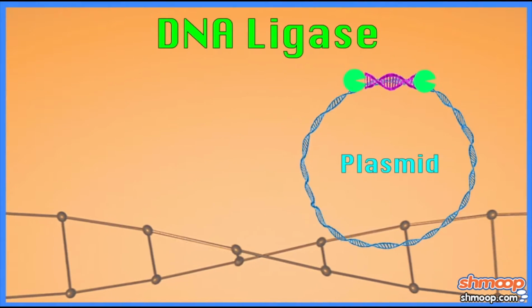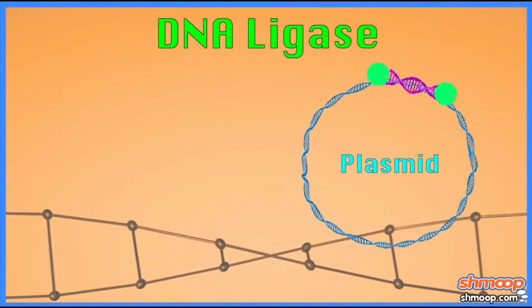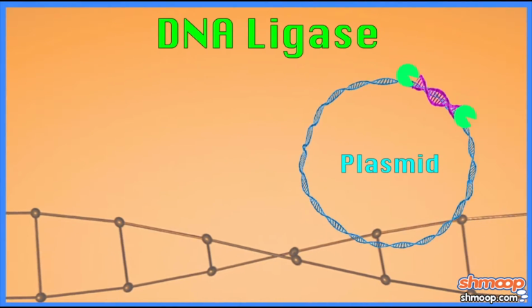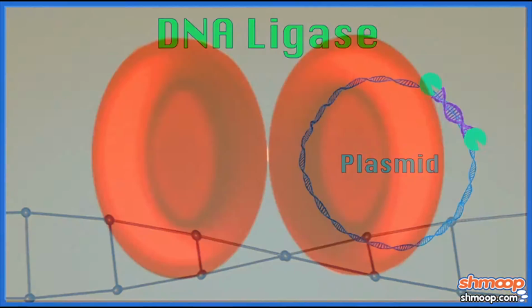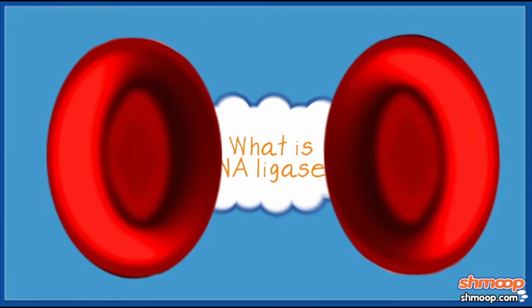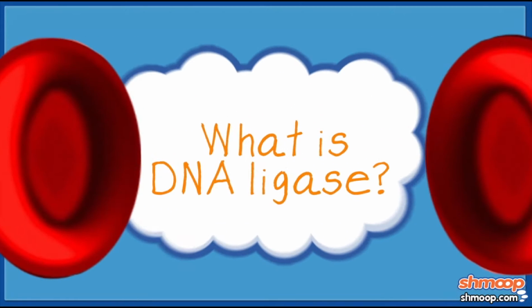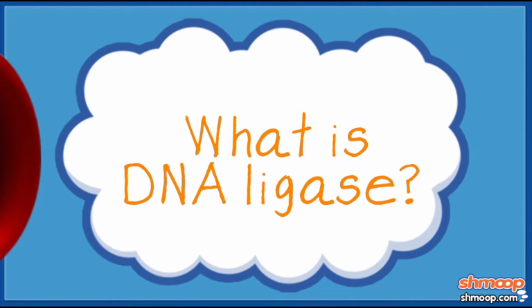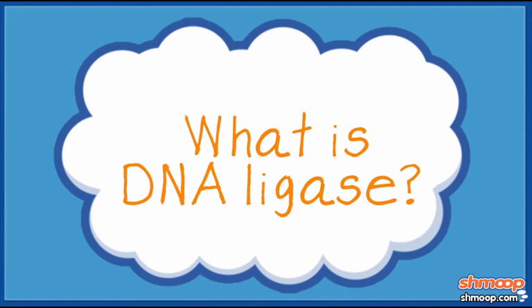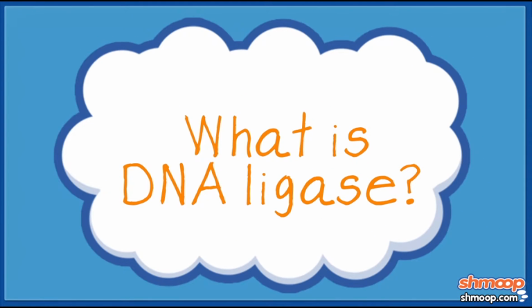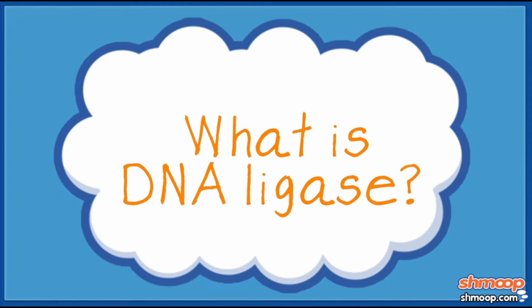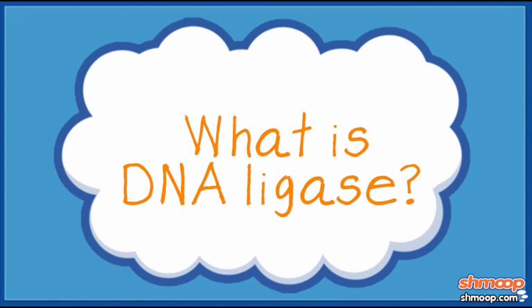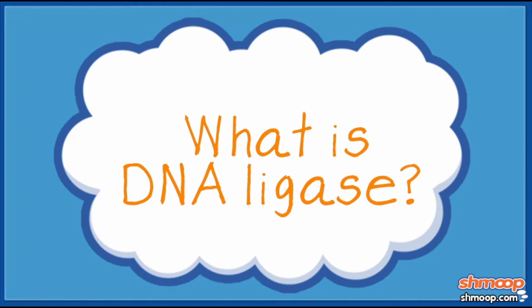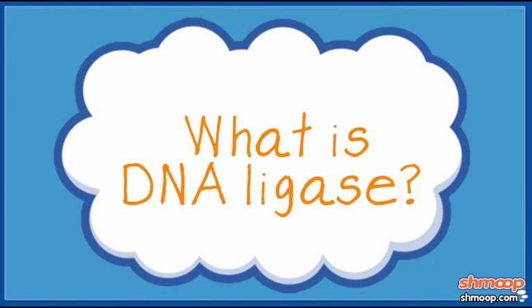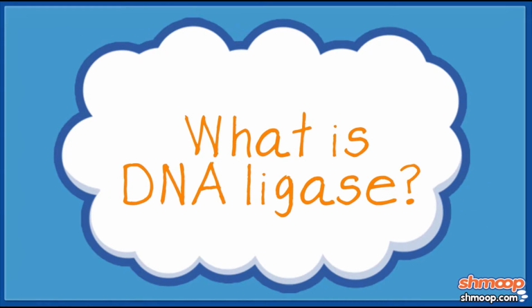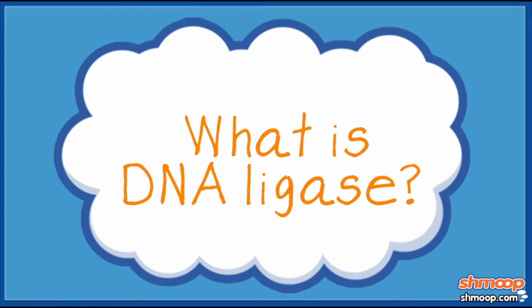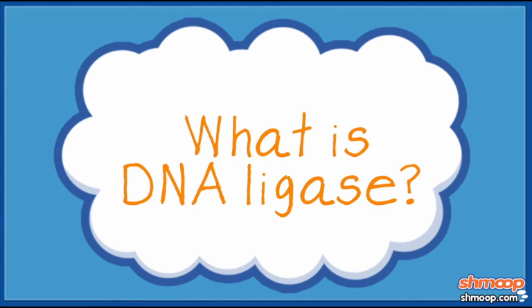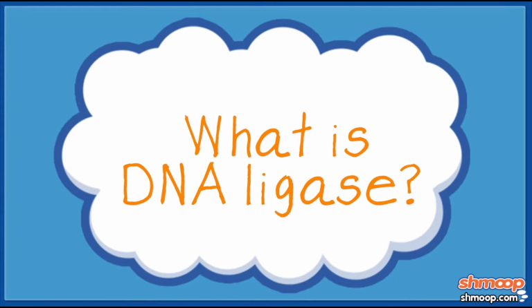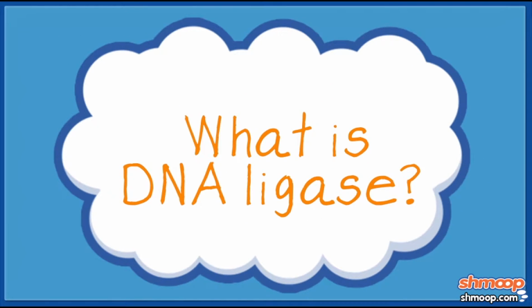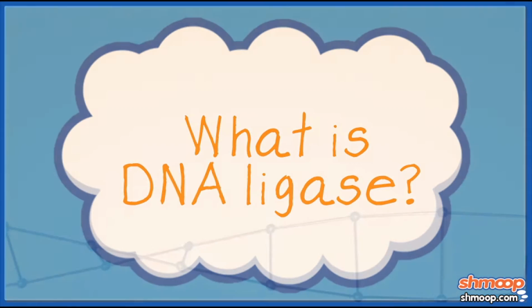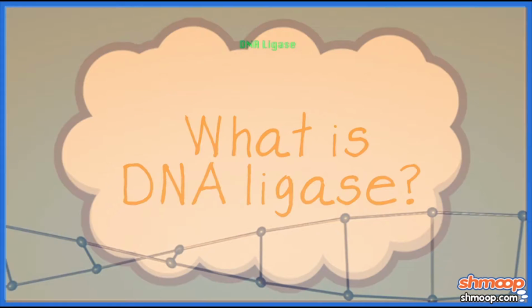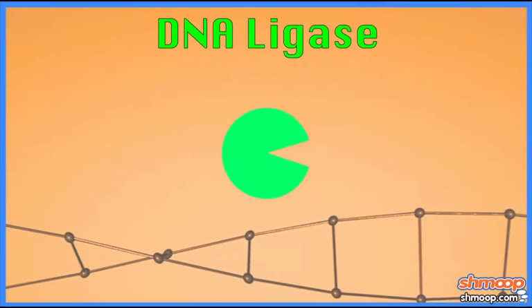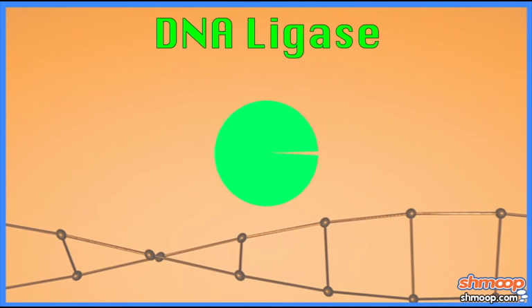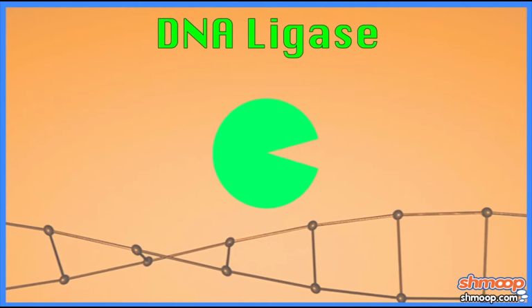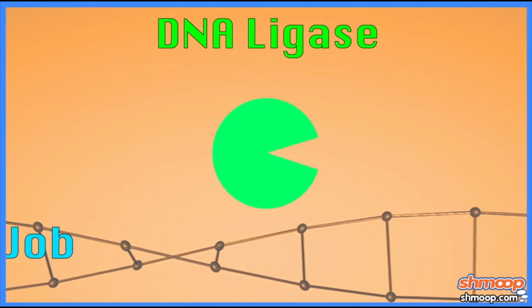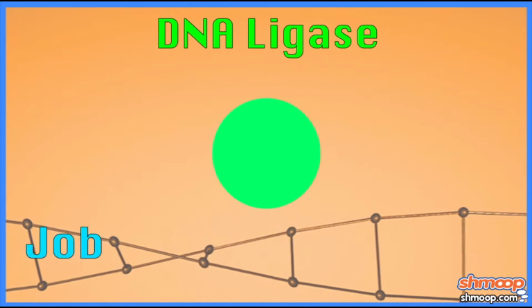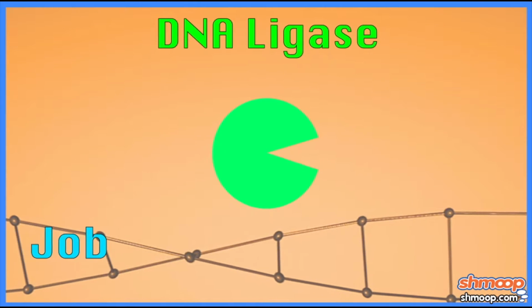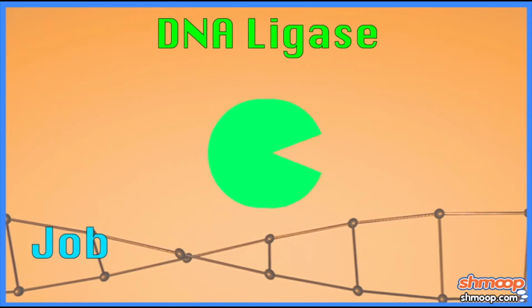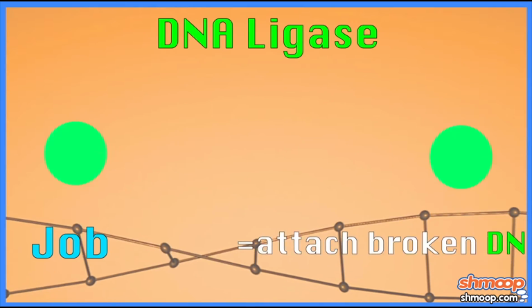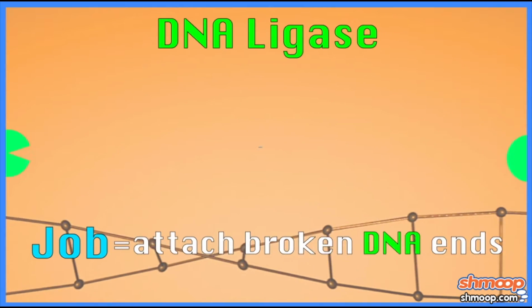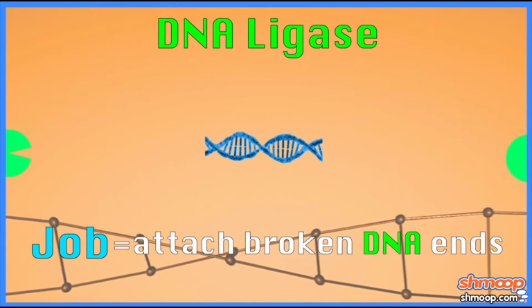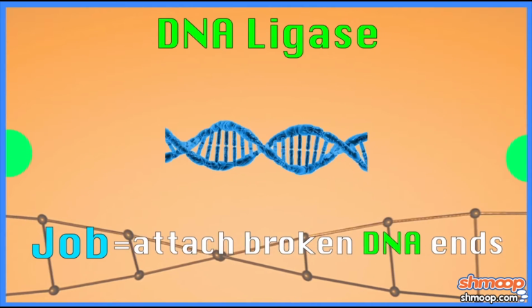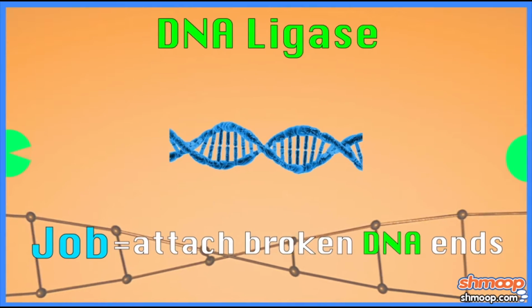And what does DNA ligase do? Its job is basically to attach broken DNA ends.